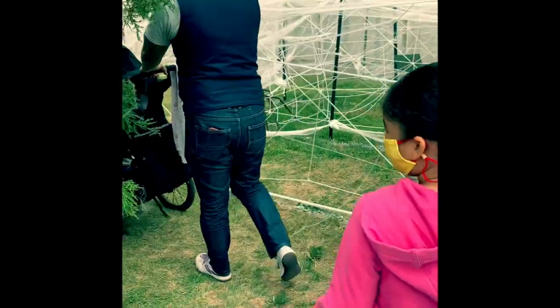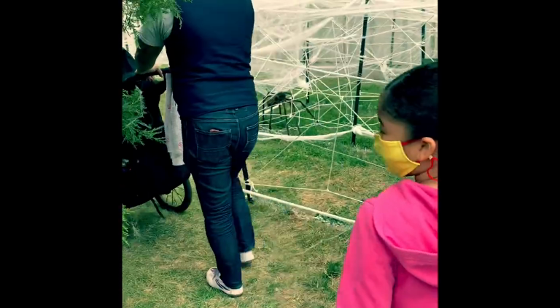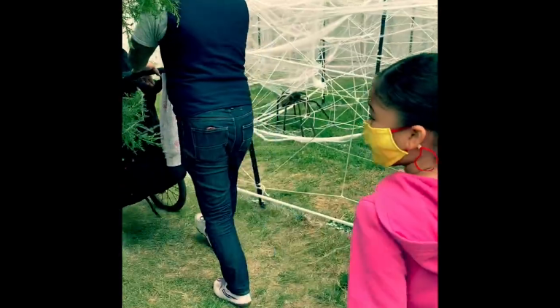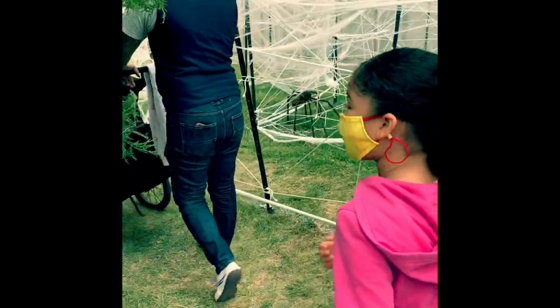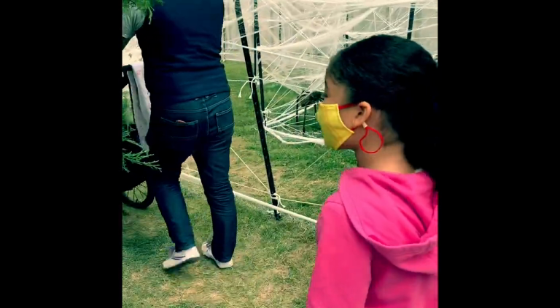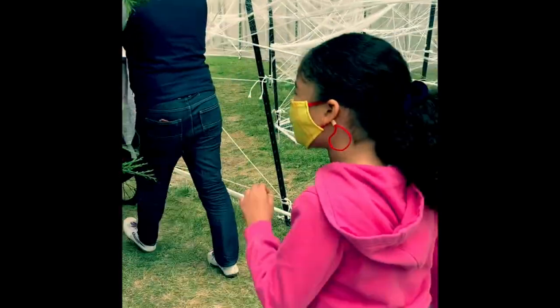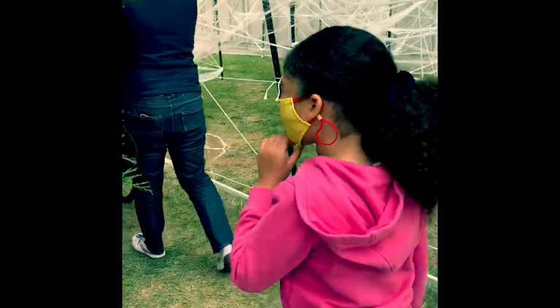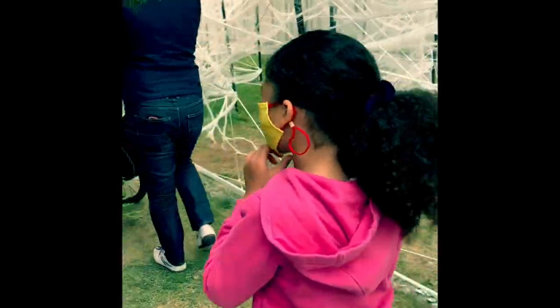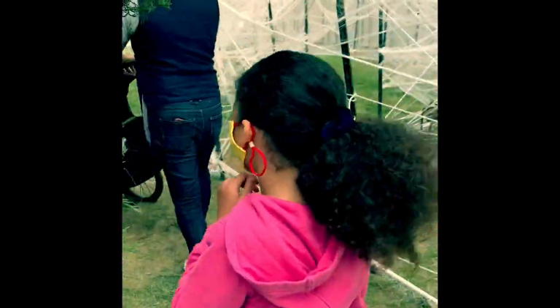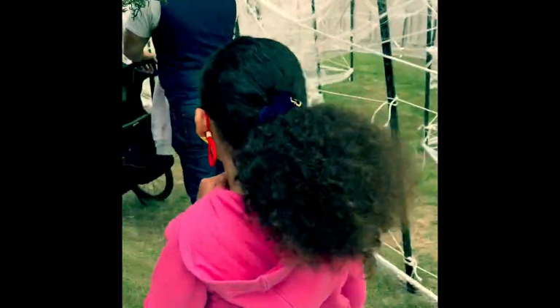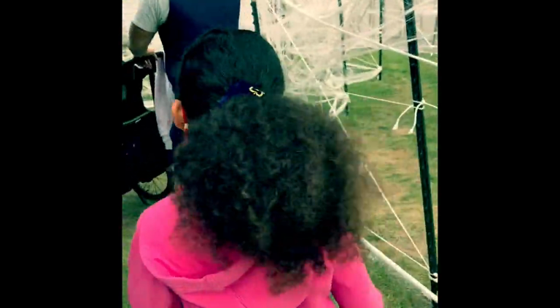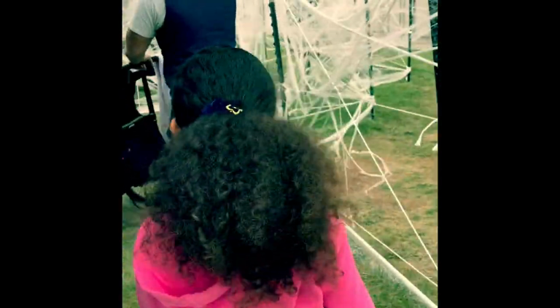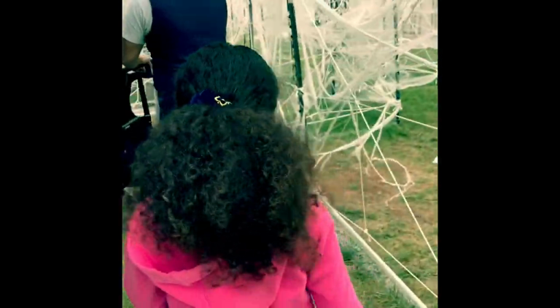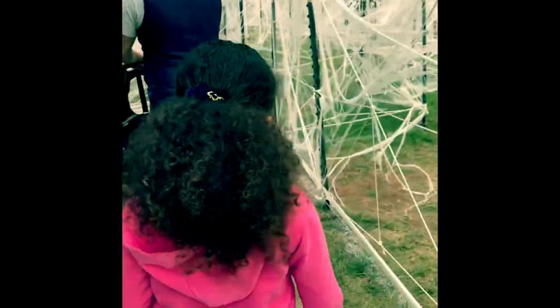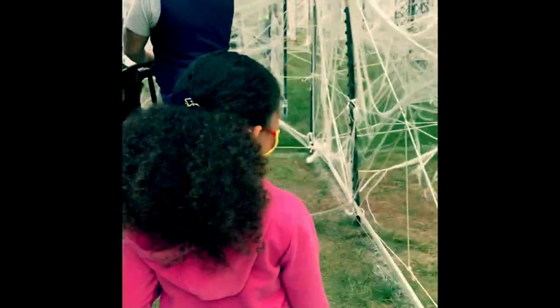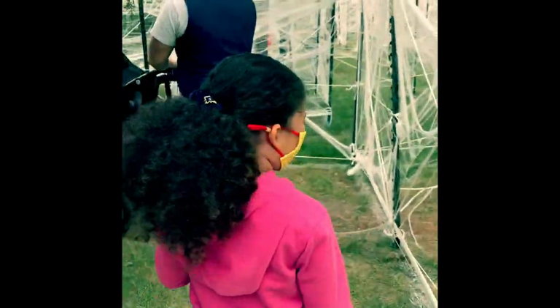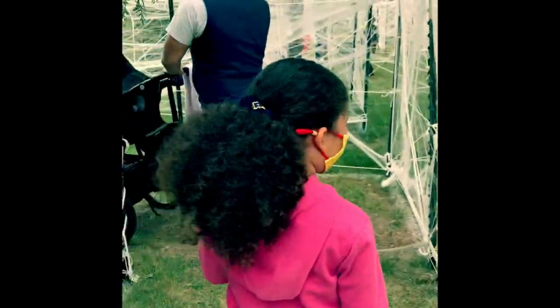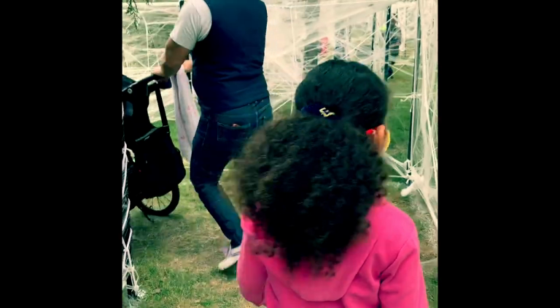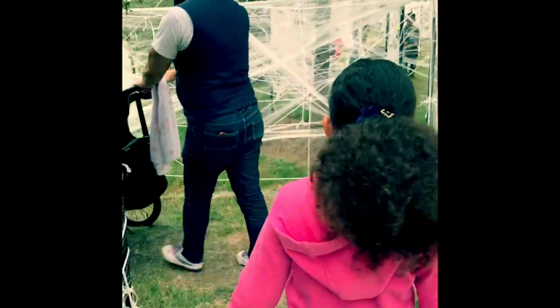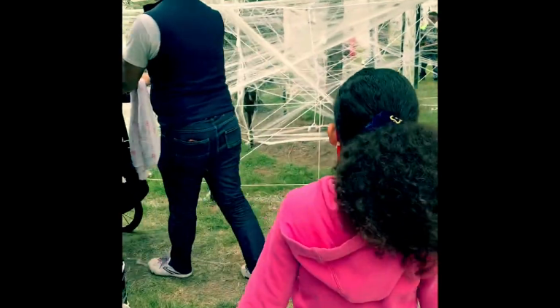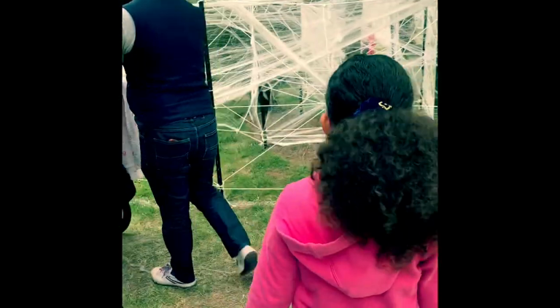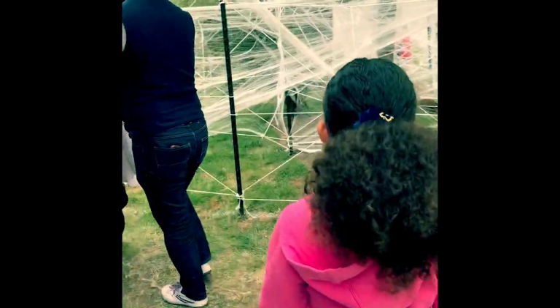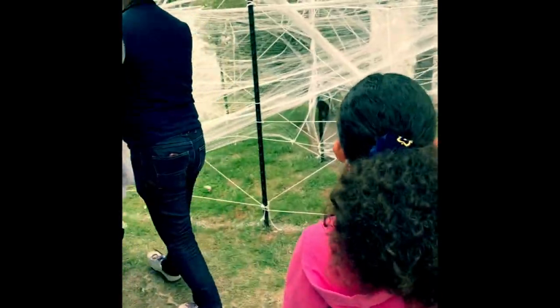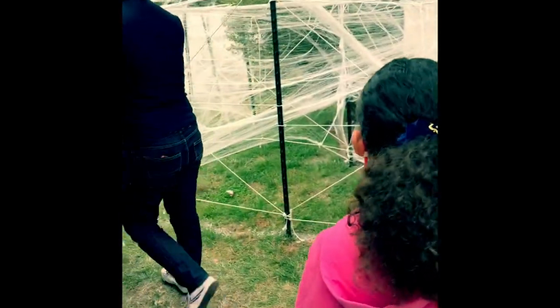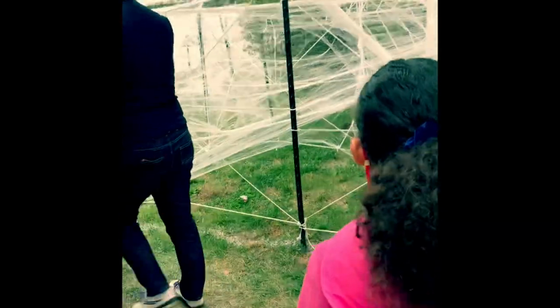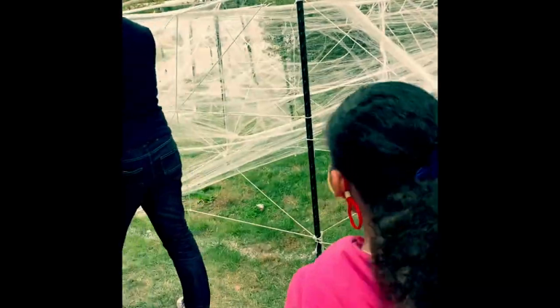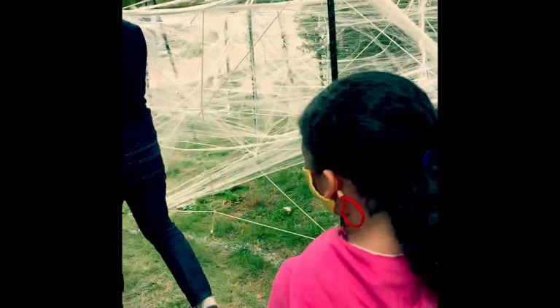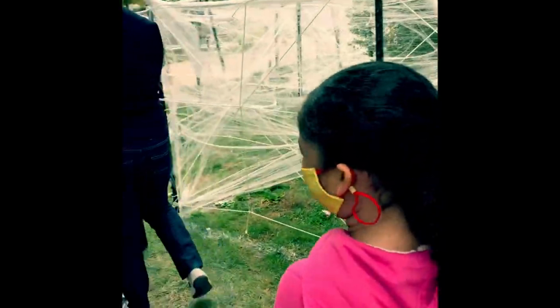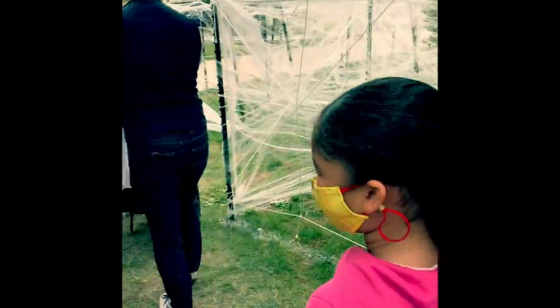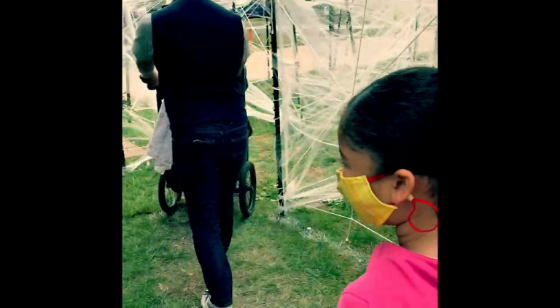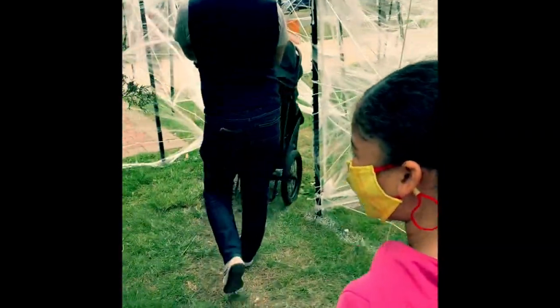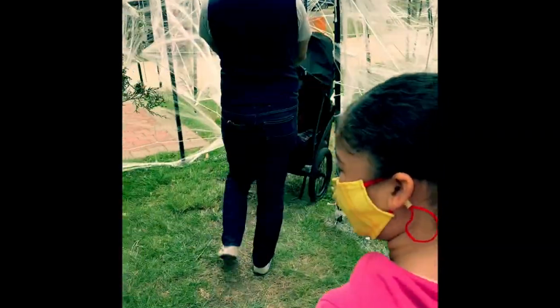I think I heard it was this one. One of my friends had a snail that had that too.